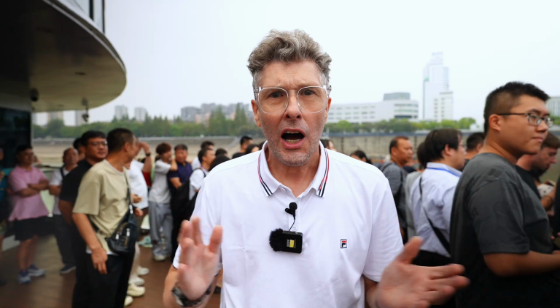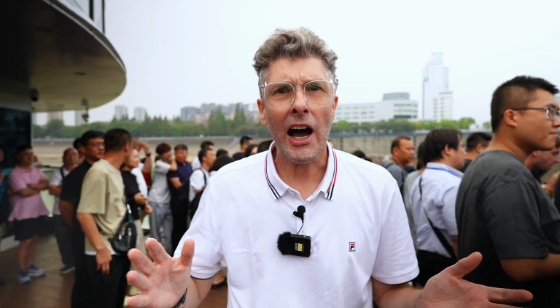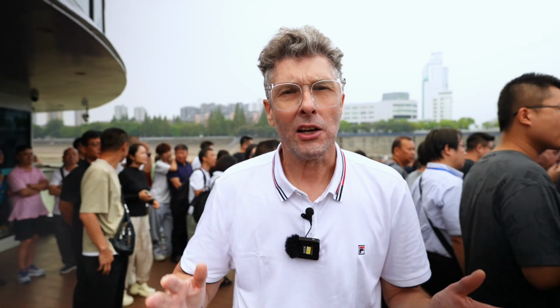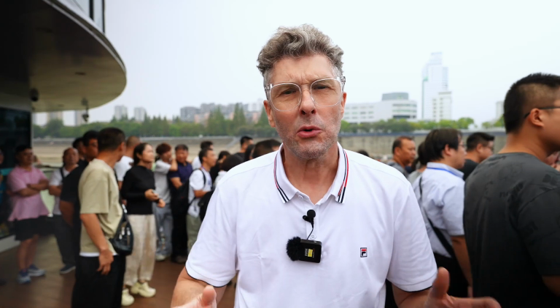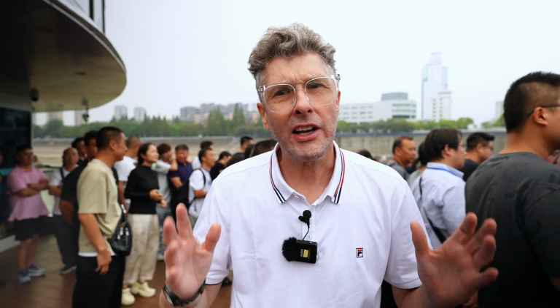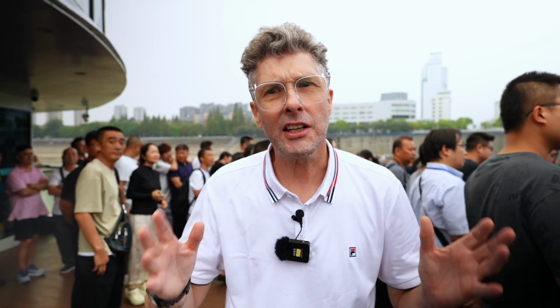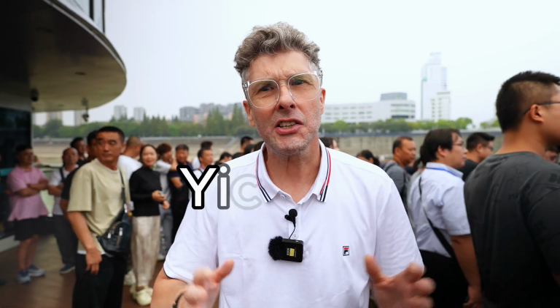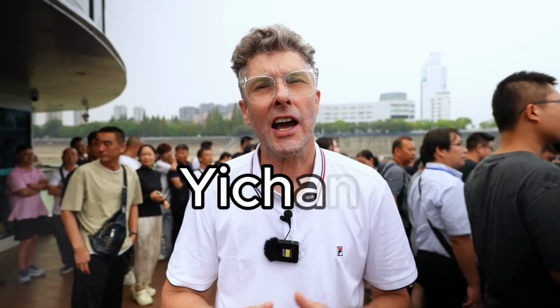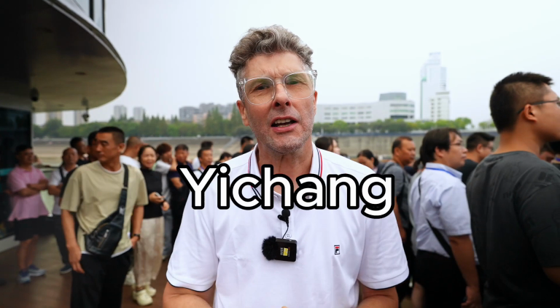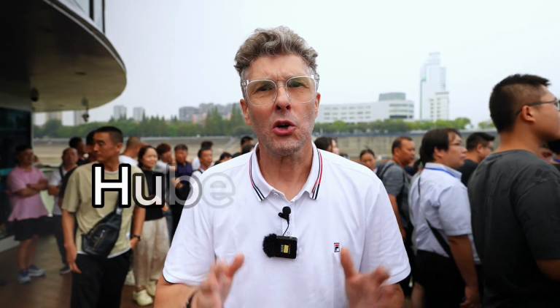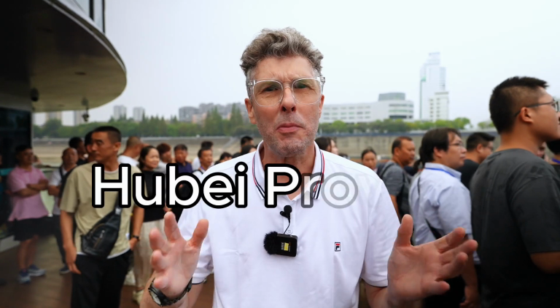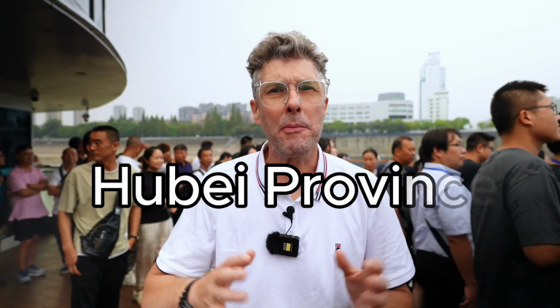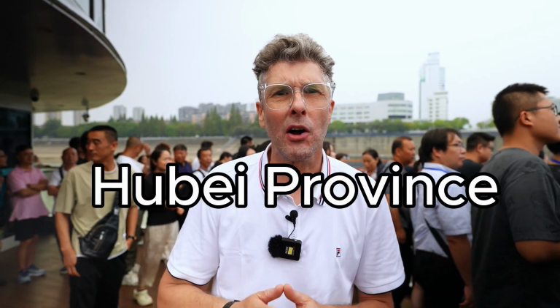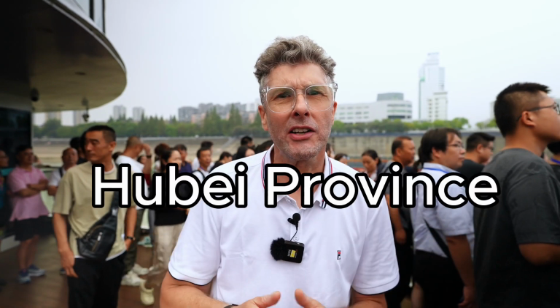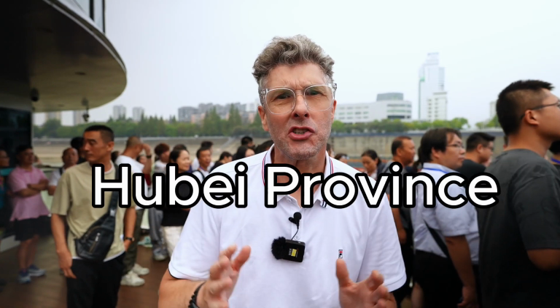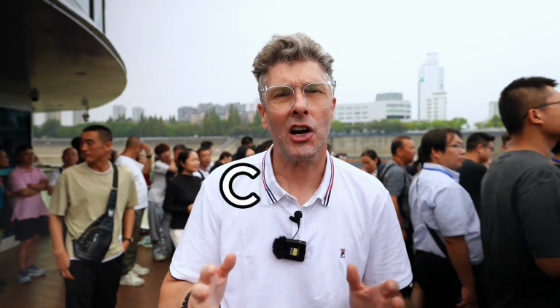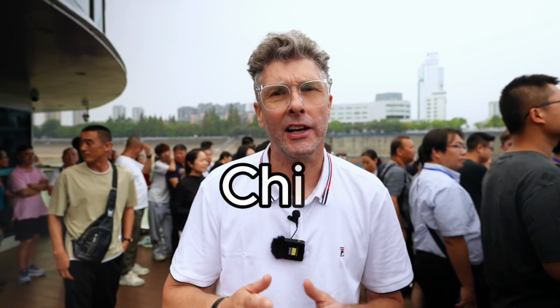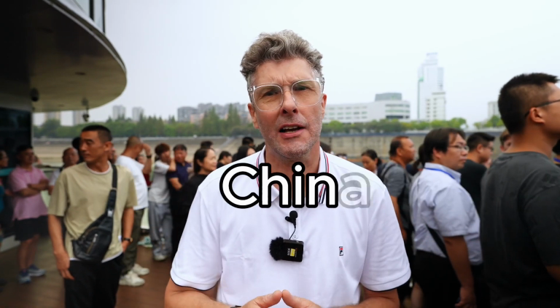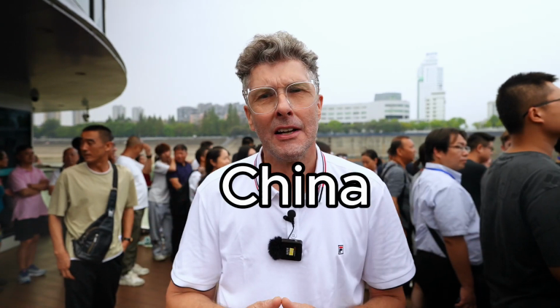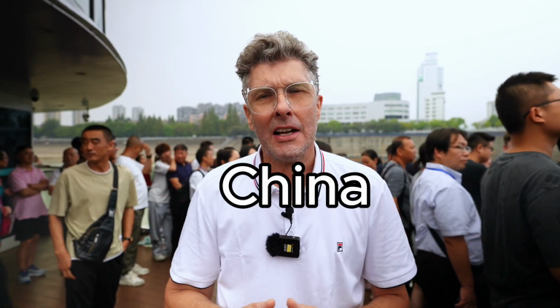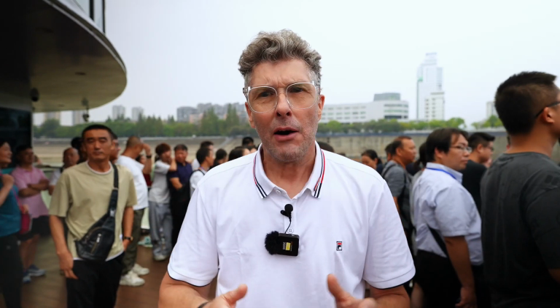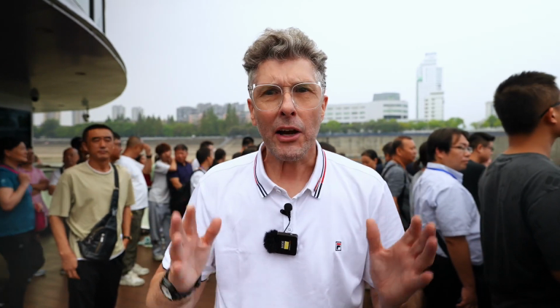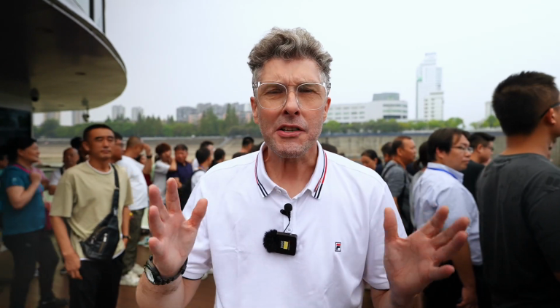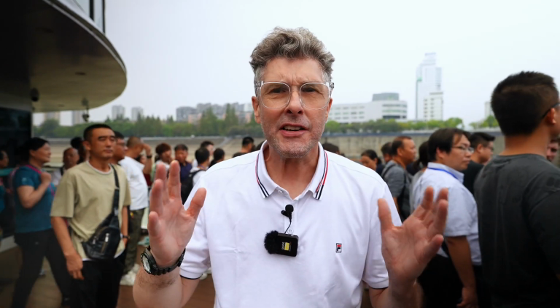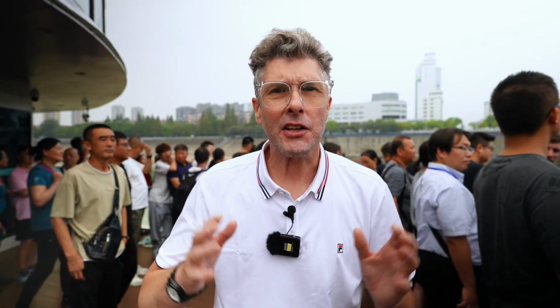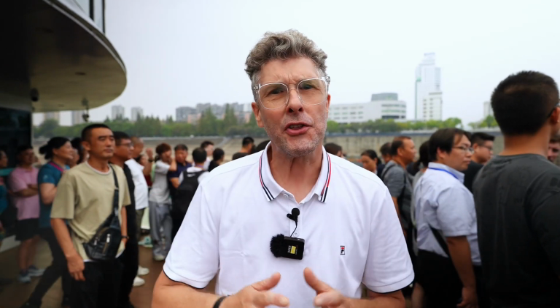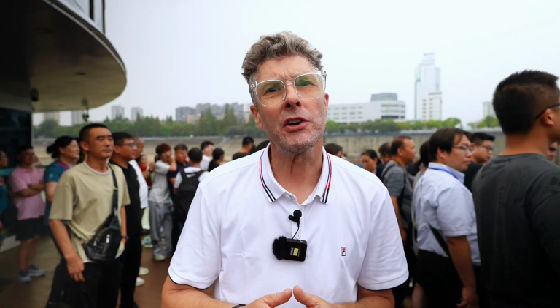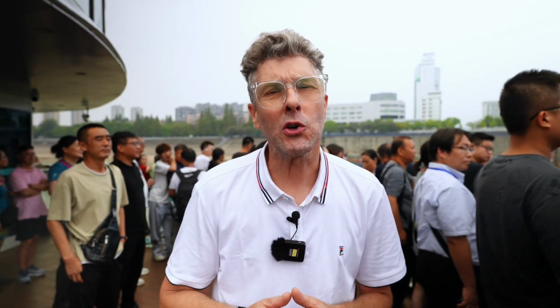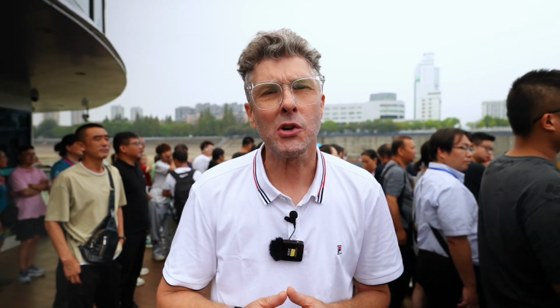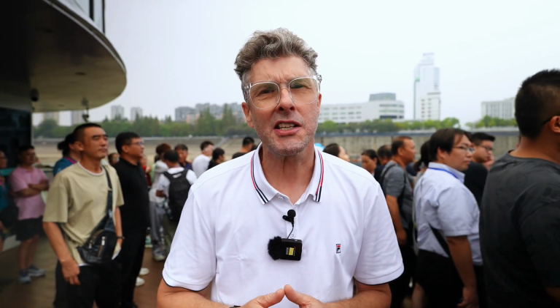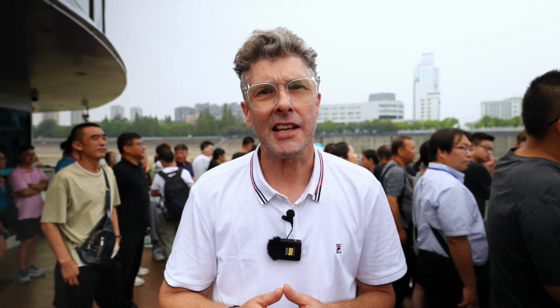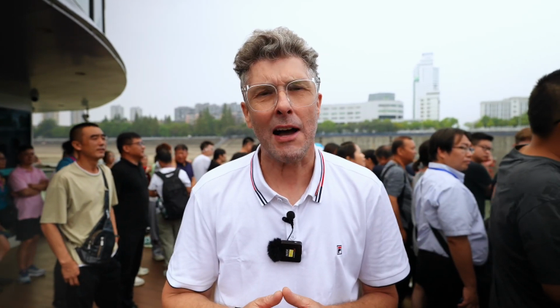Hi, we're in Yichang, Hubei Province, China, and we're going to visit the Three Gorges Dam.